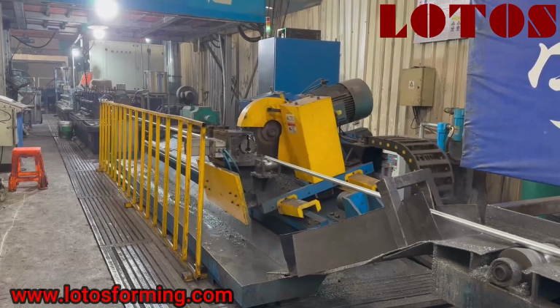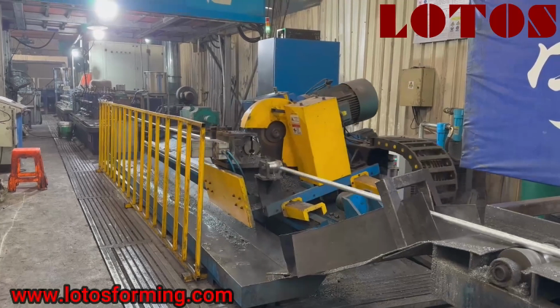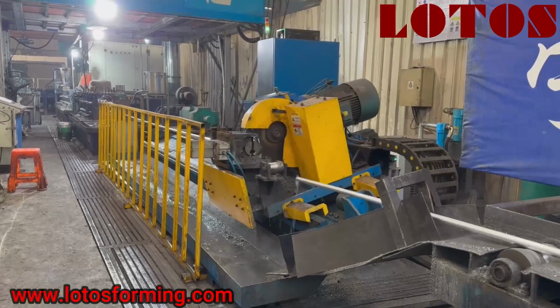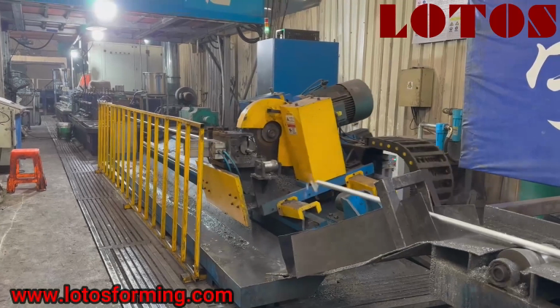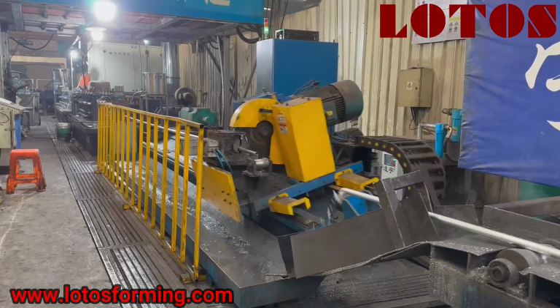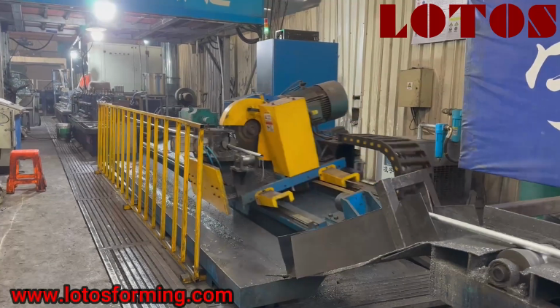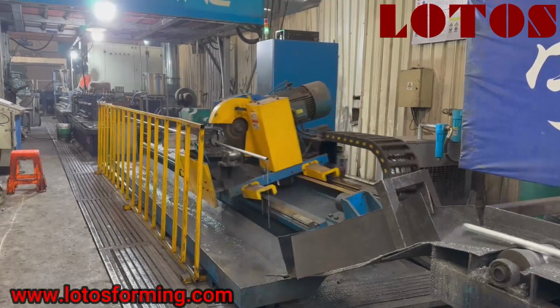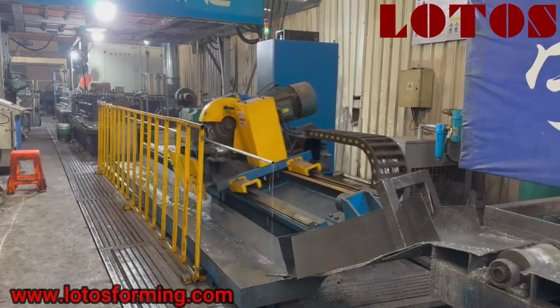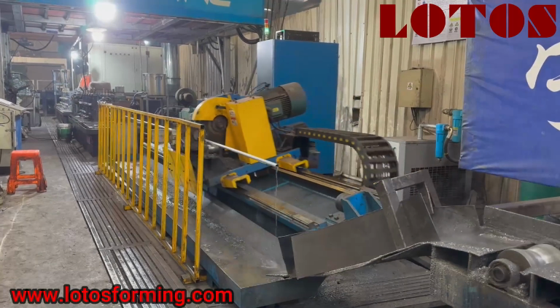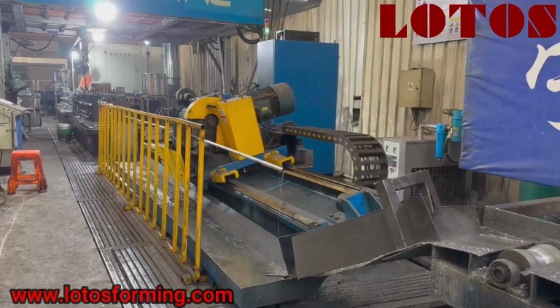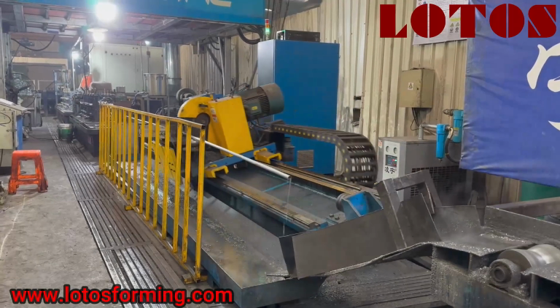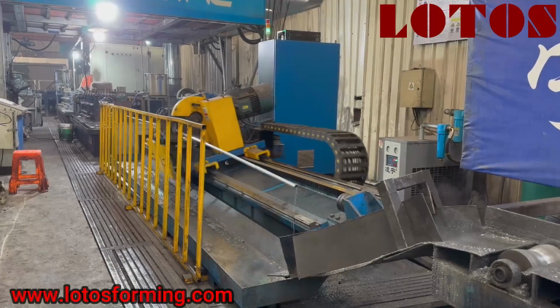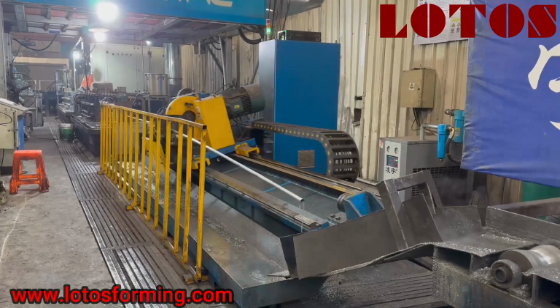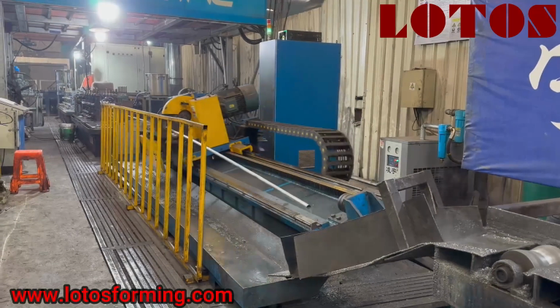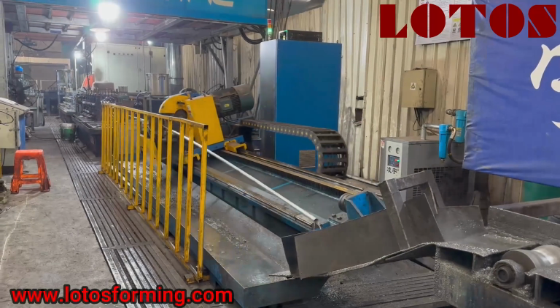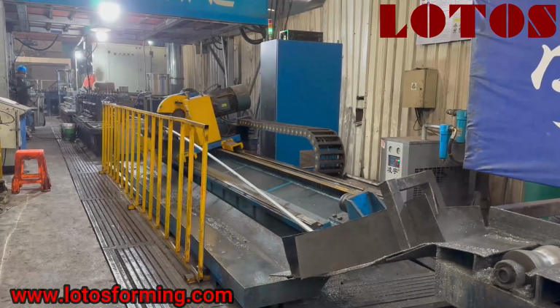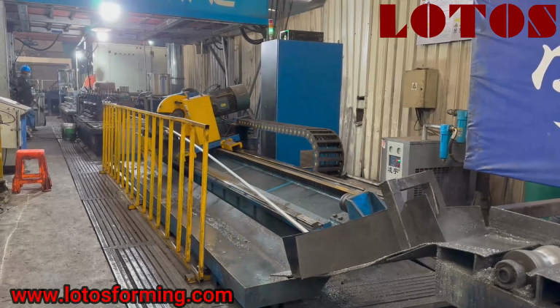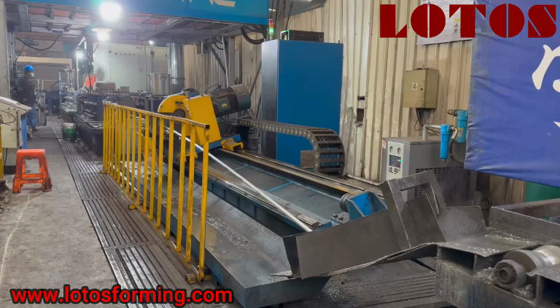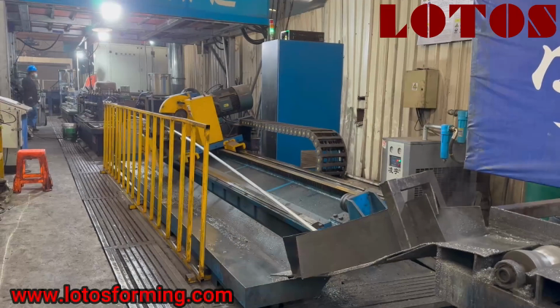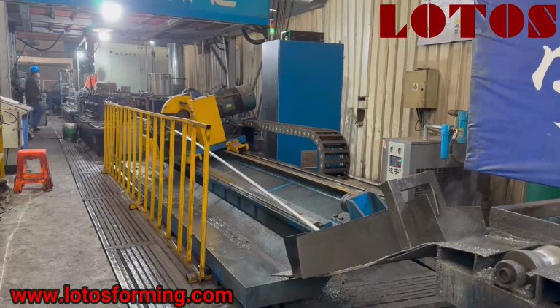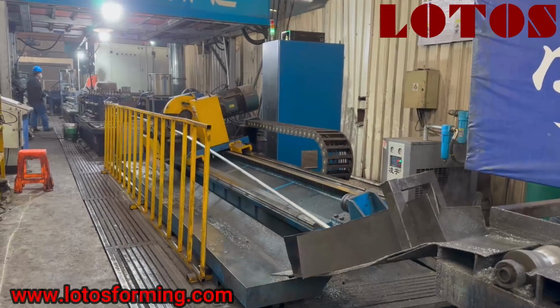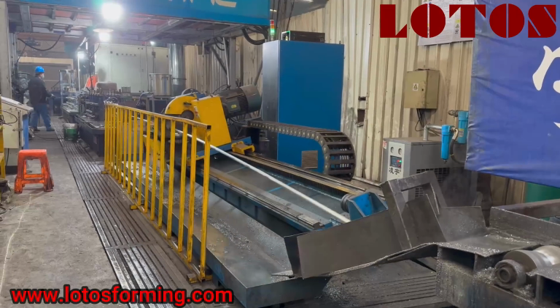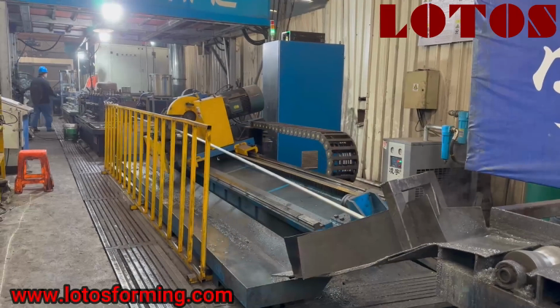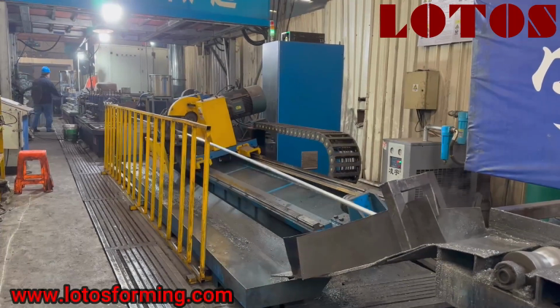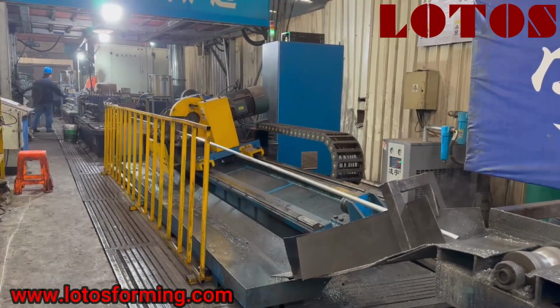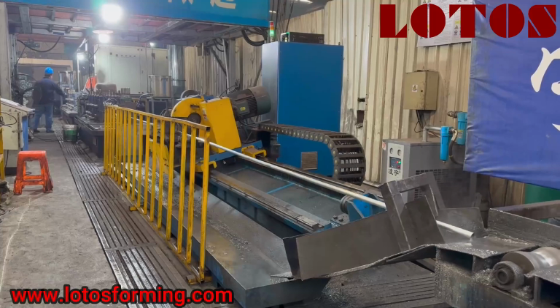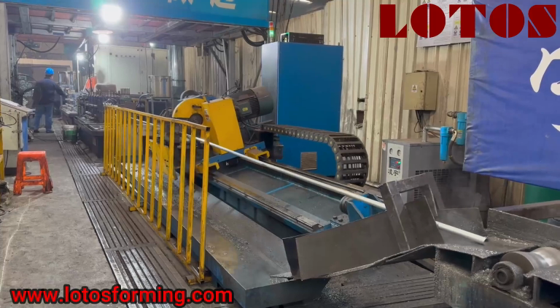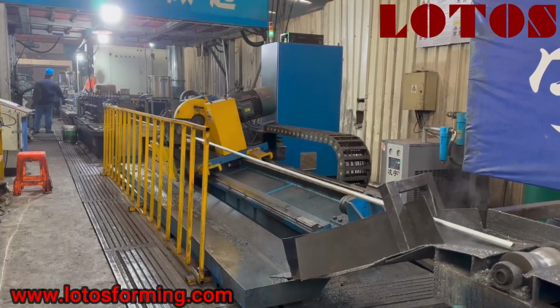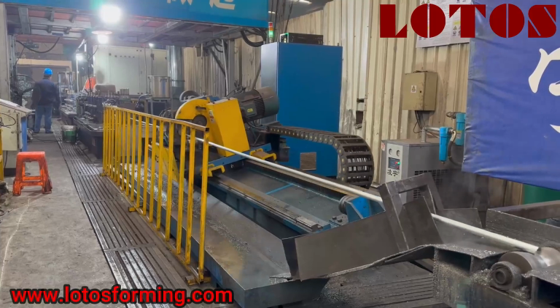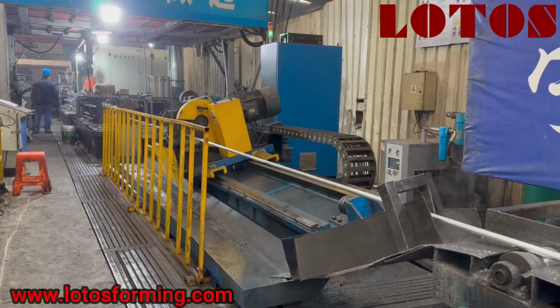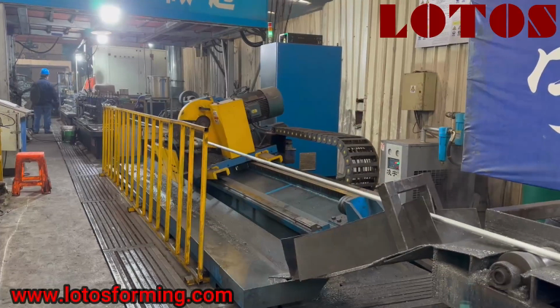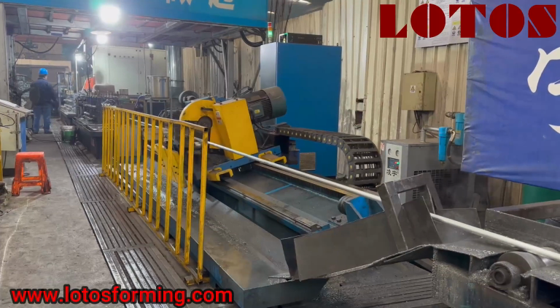Hello everyone, this is Victory here. It's me in the workshop.